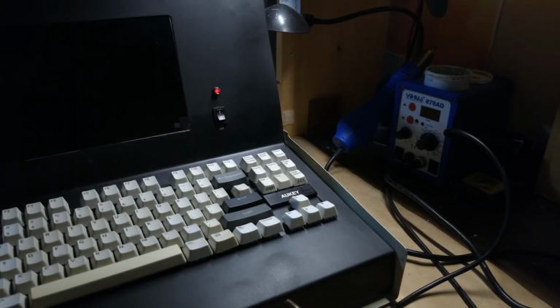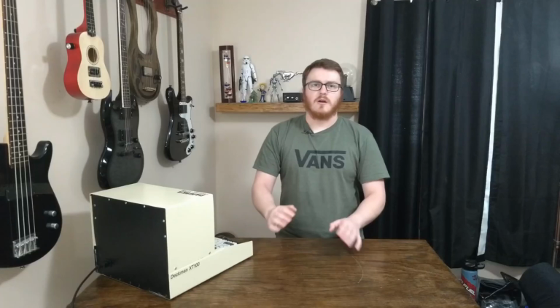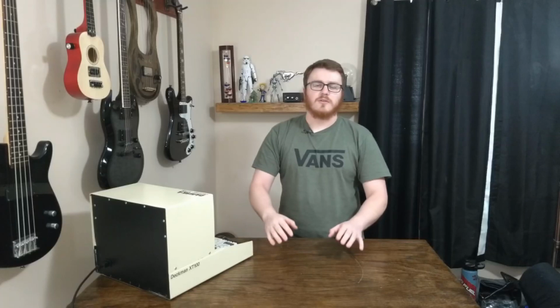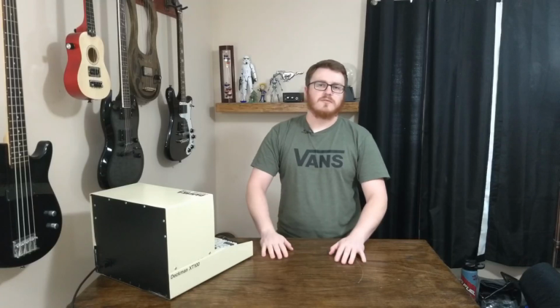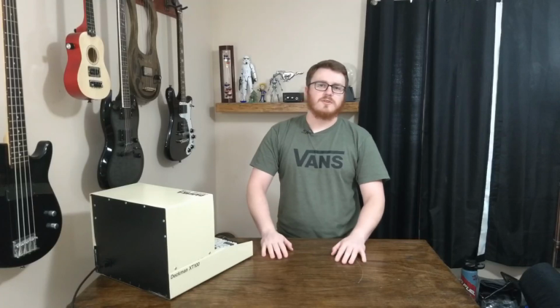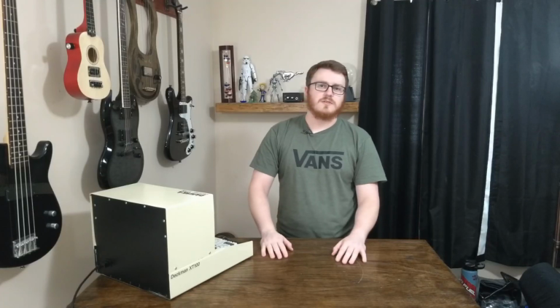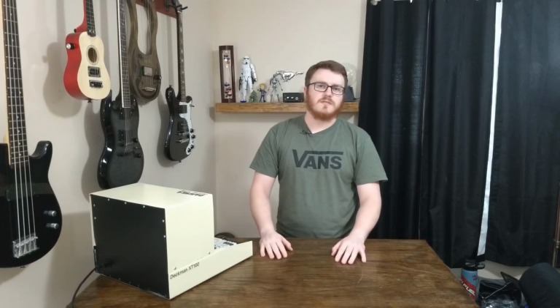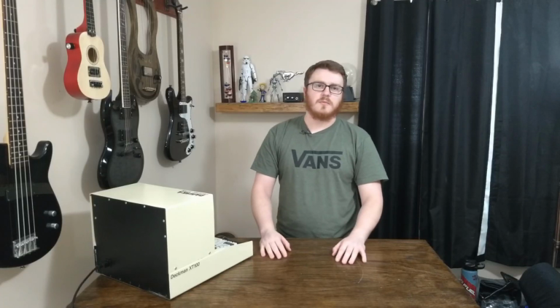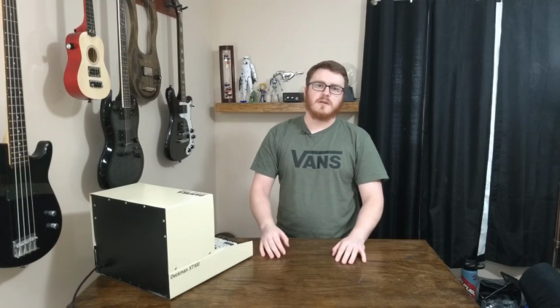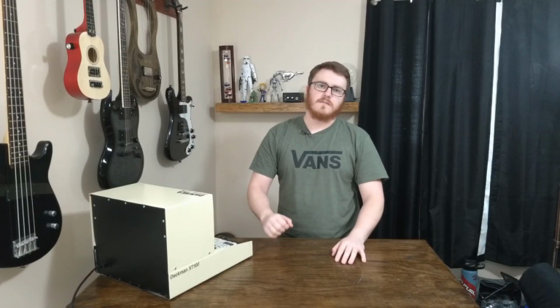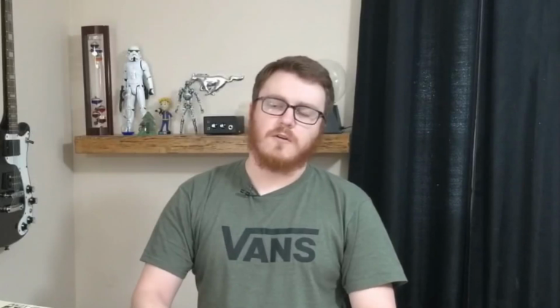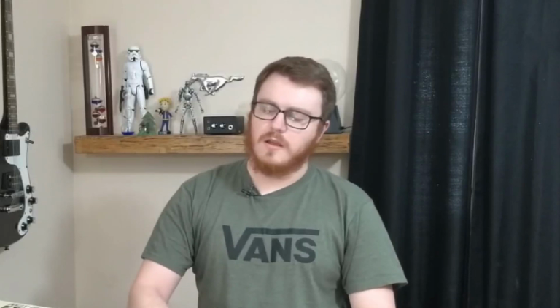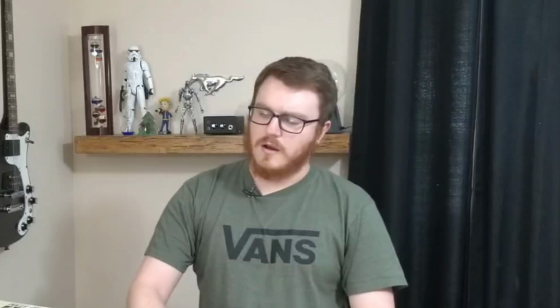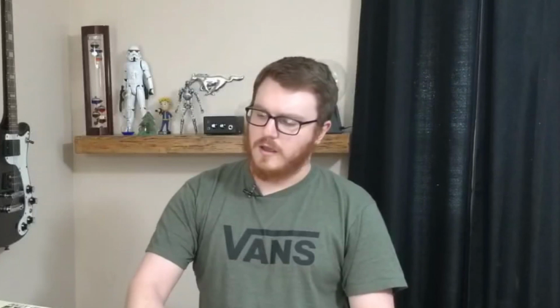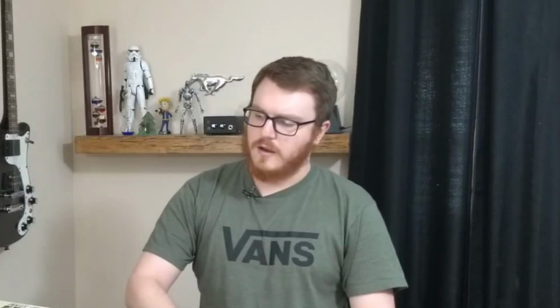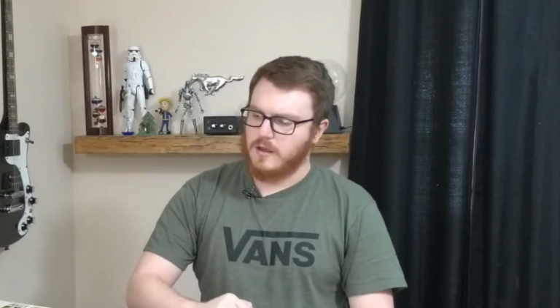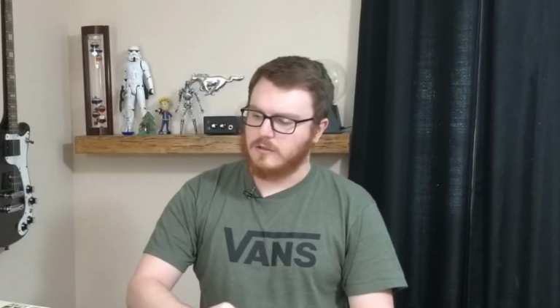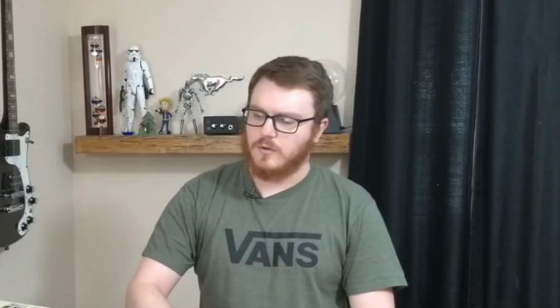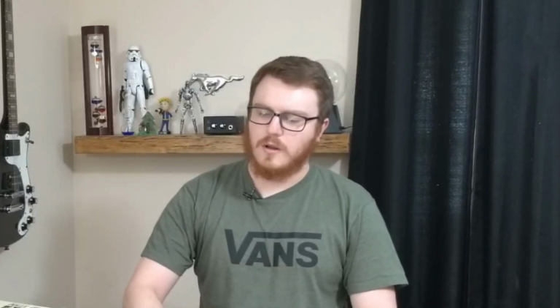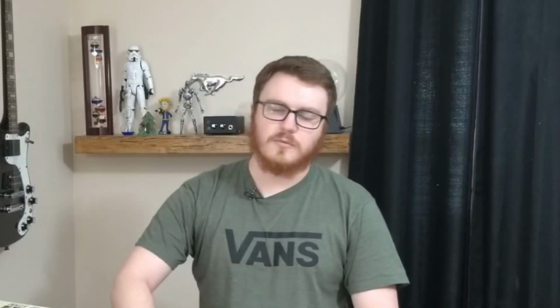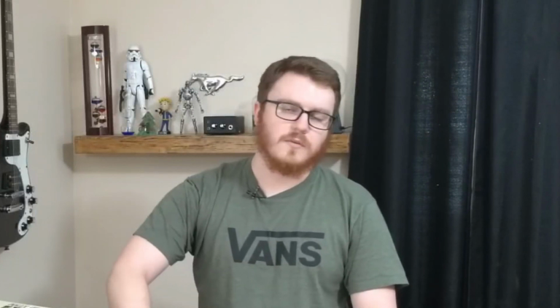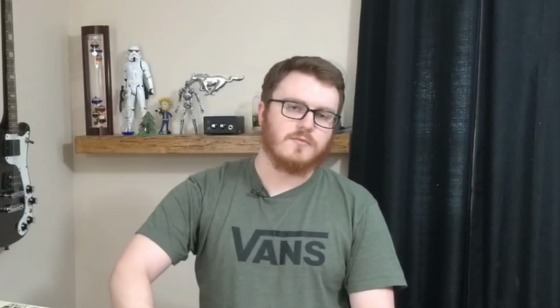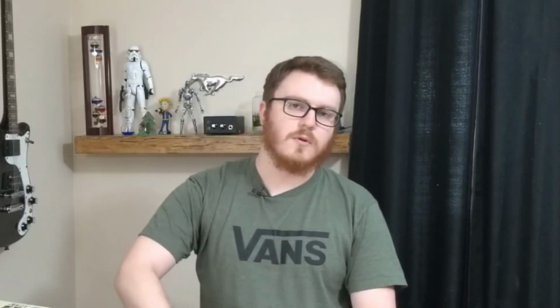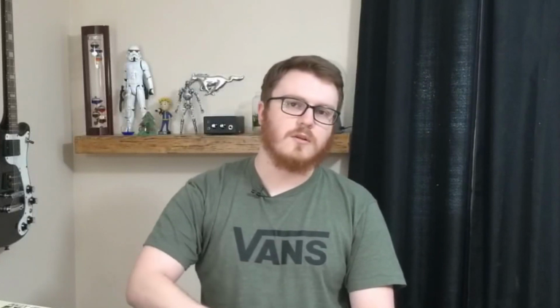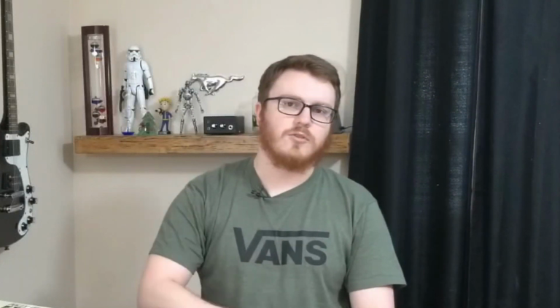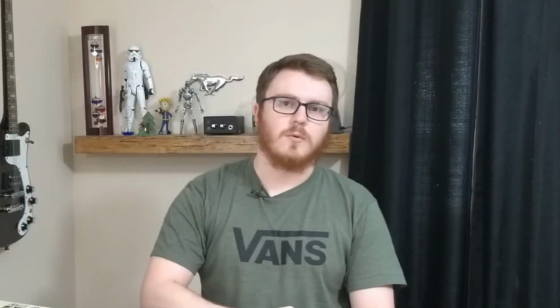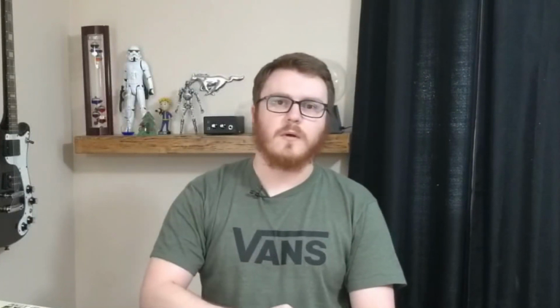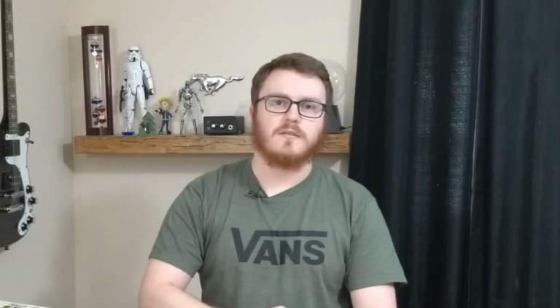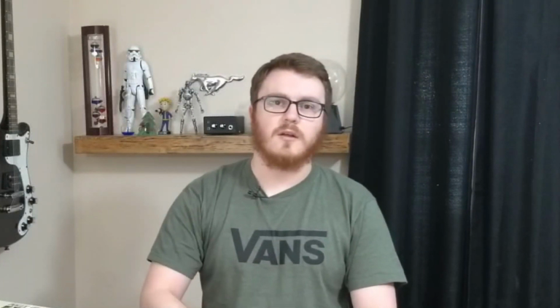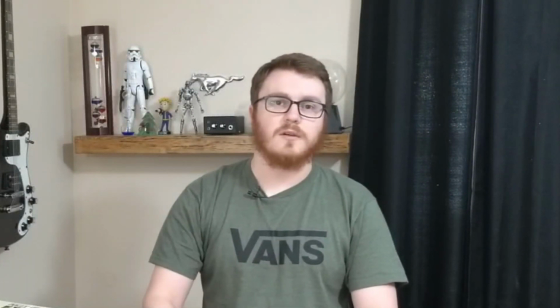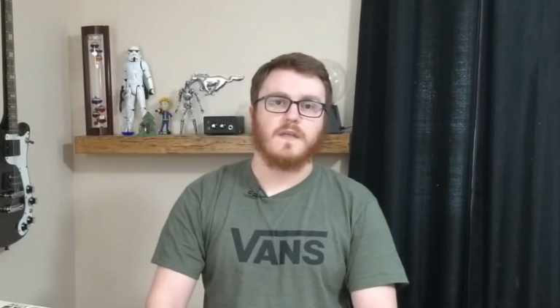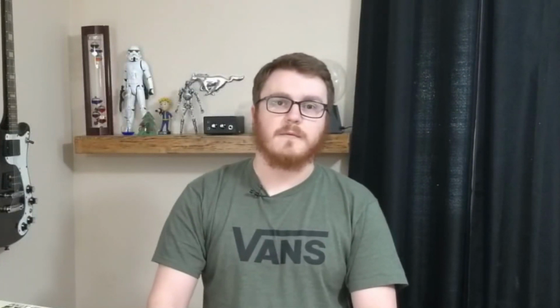I finished the assembly and I've already gone ahead and loaded up some software on it, so we'll go ahead and take a look at that.